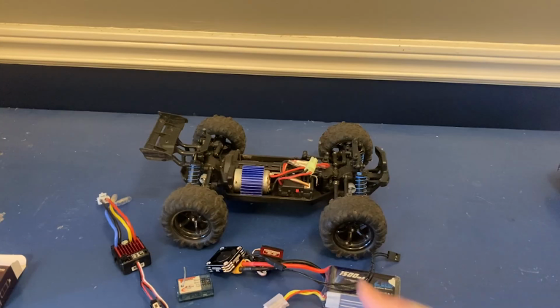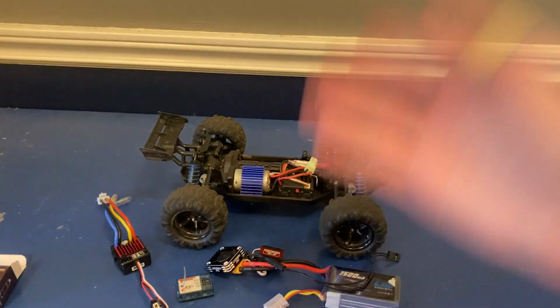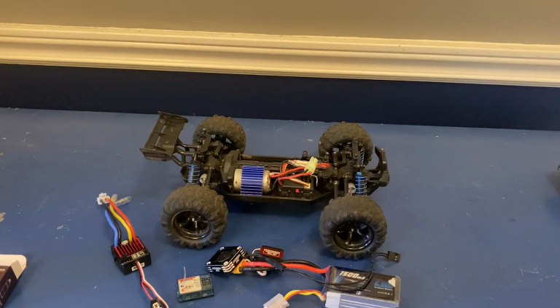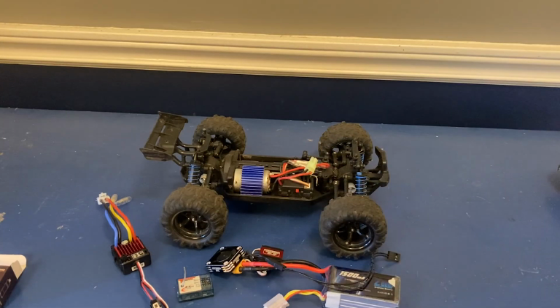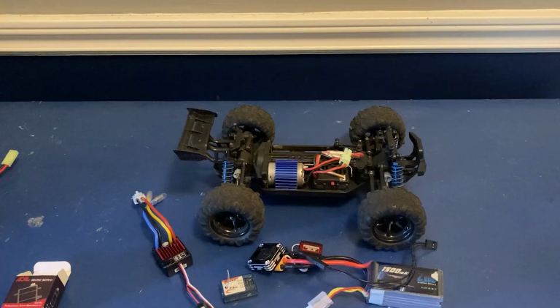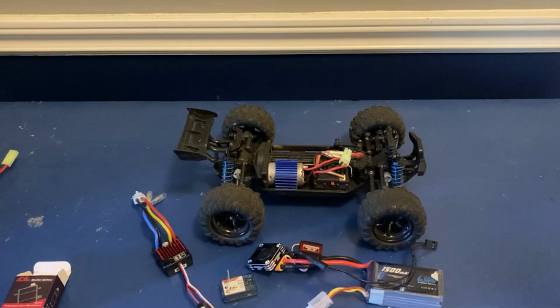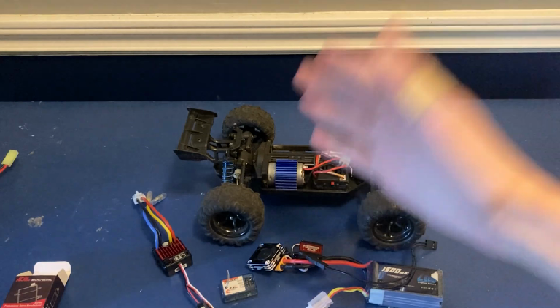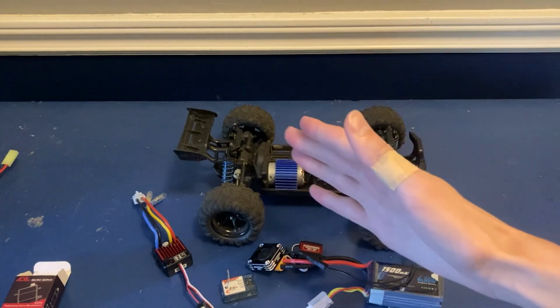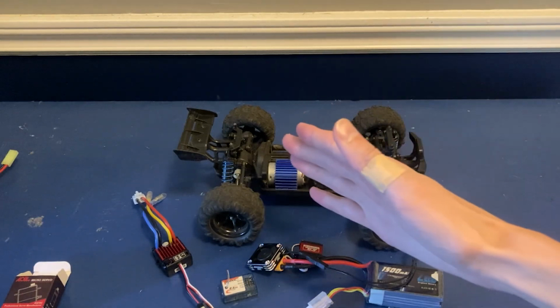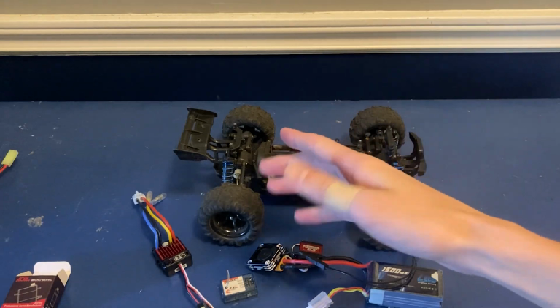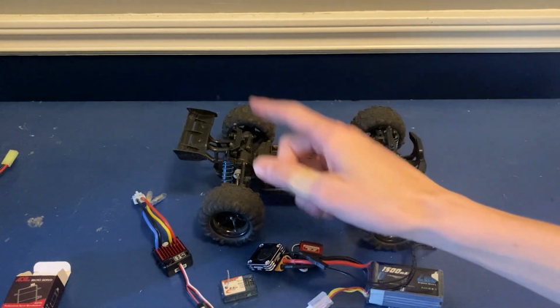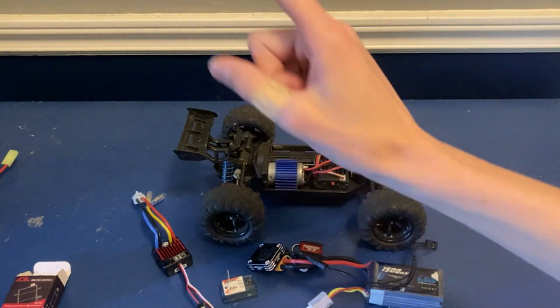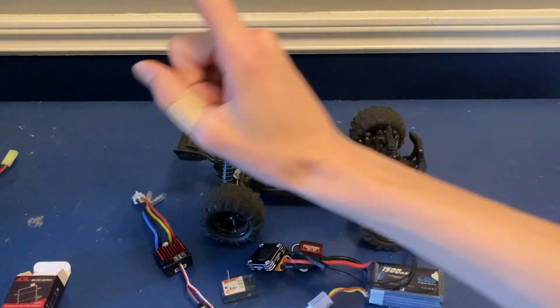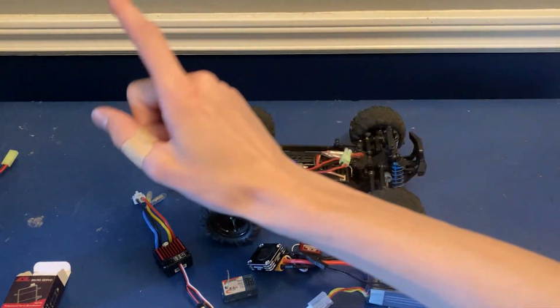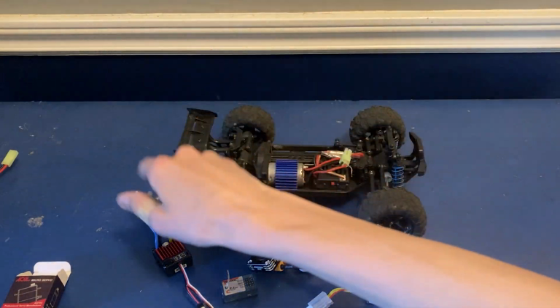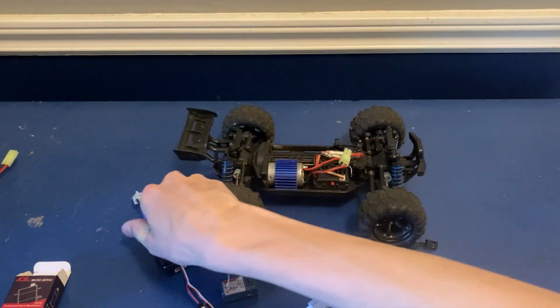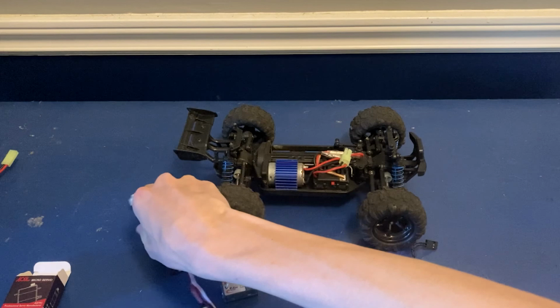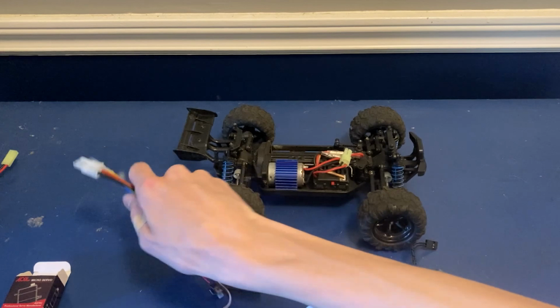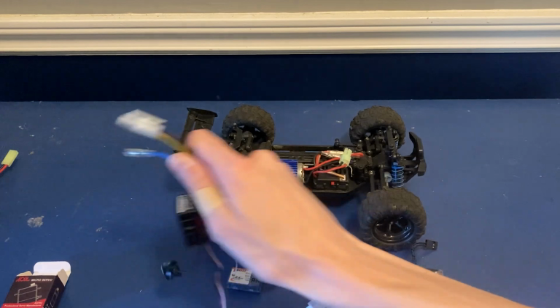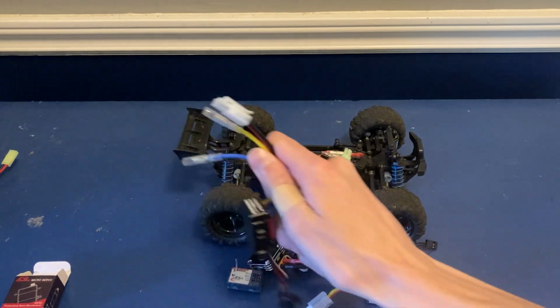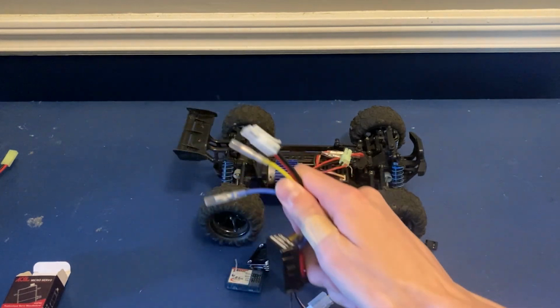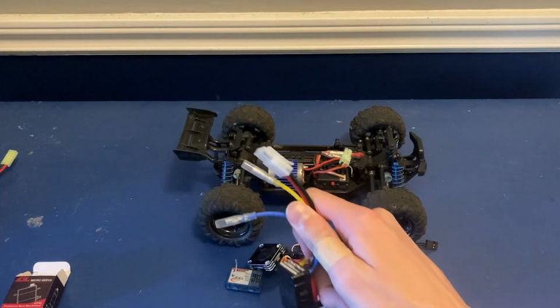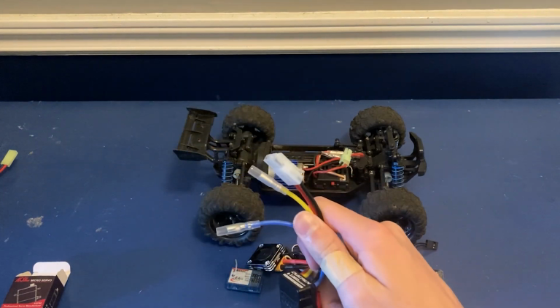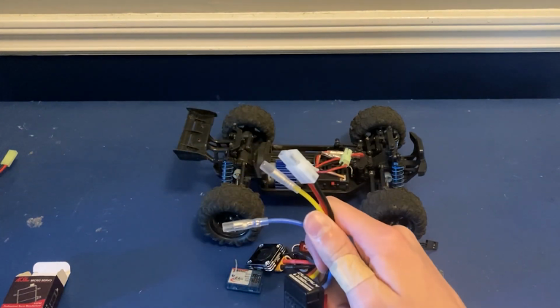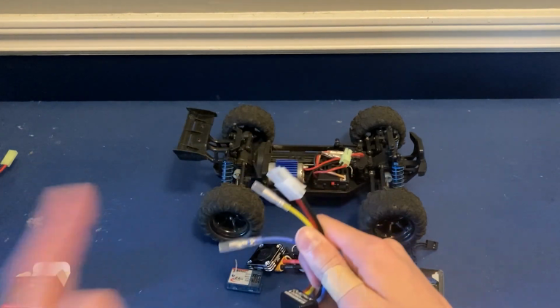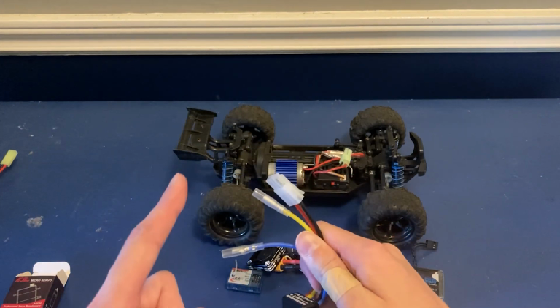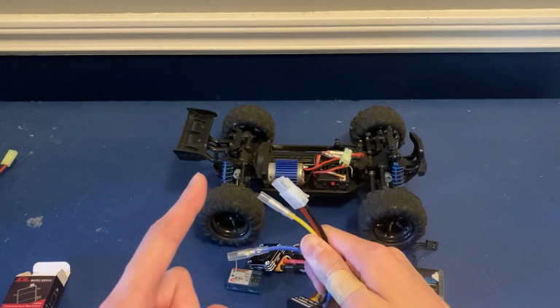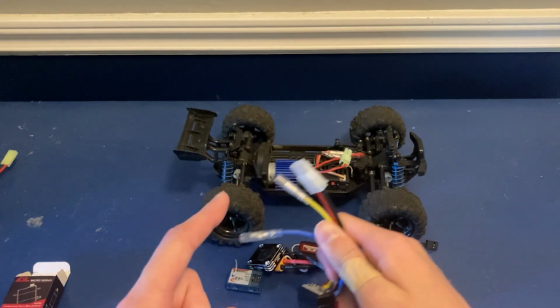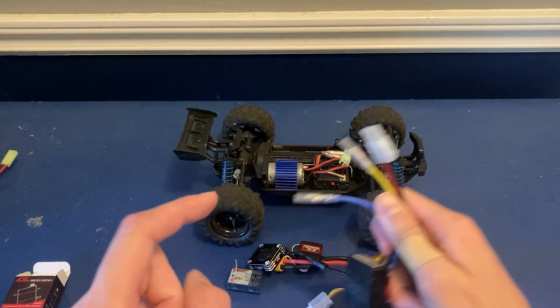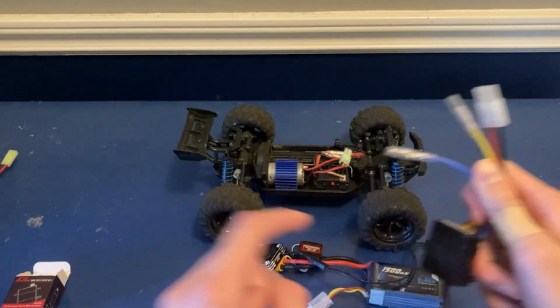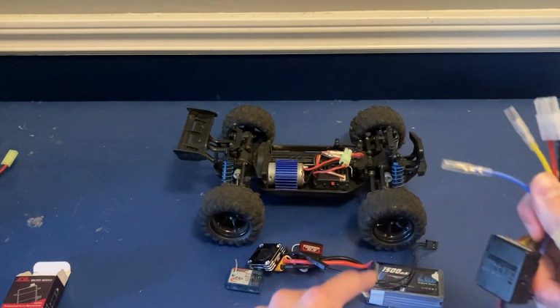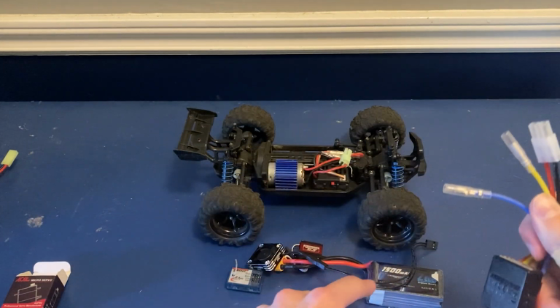And last but not least we've also got a fan to keep the motor cool. So let's put it on. The first thing I'm going to do is swap out the connector on this ESC for an XT60 so we can run the new battery.